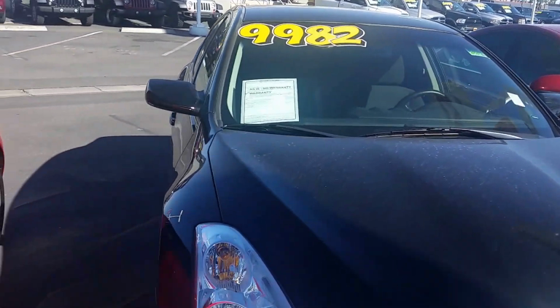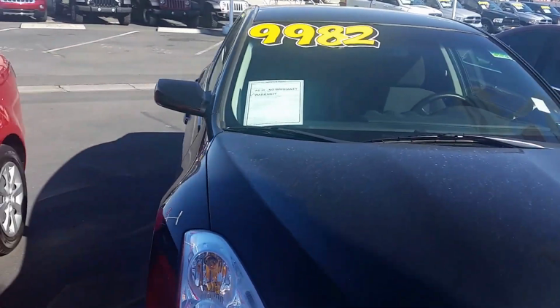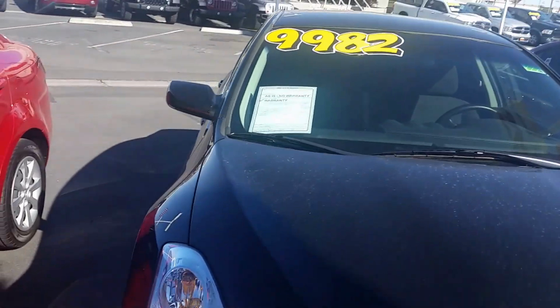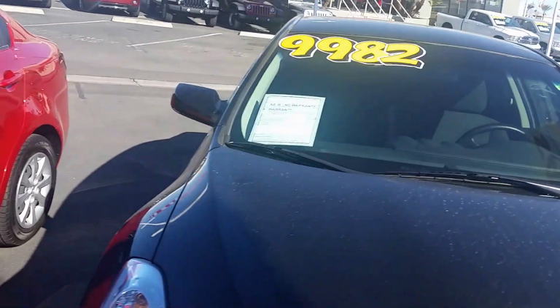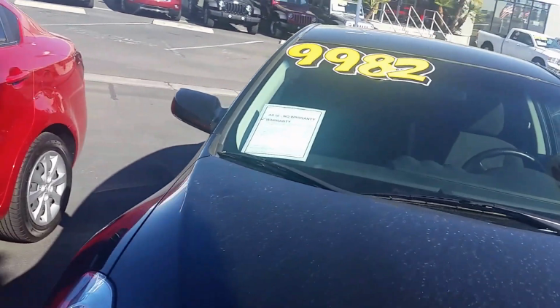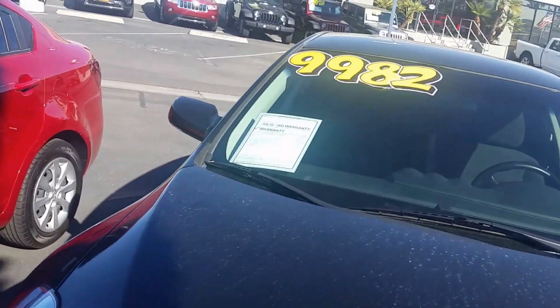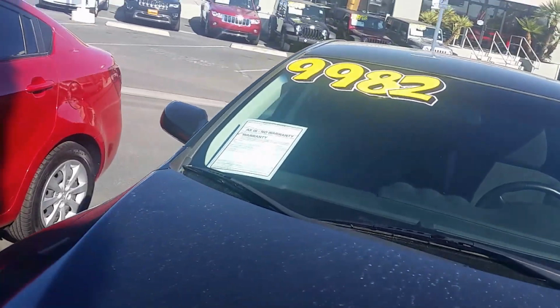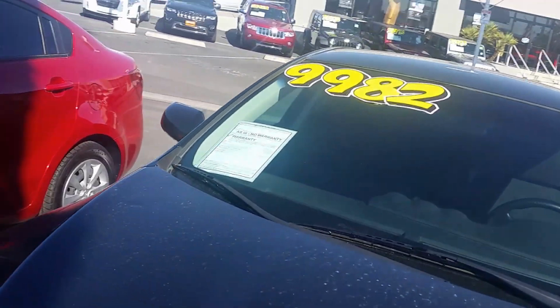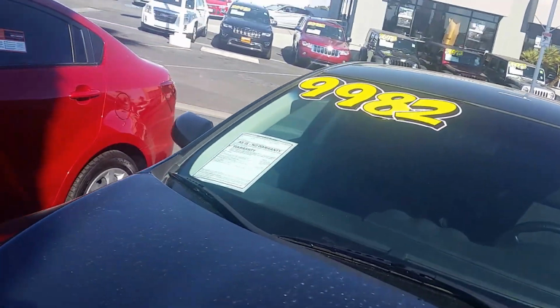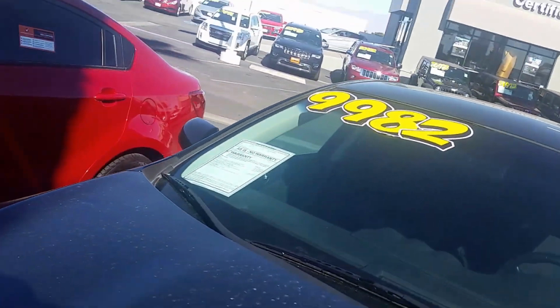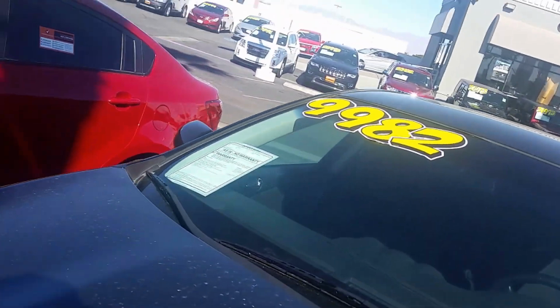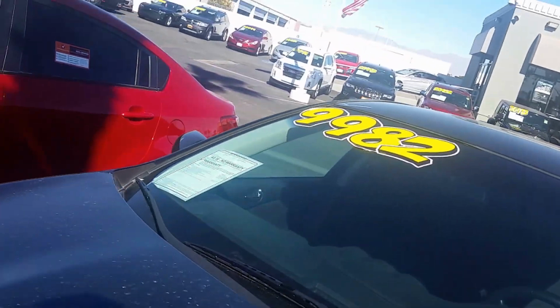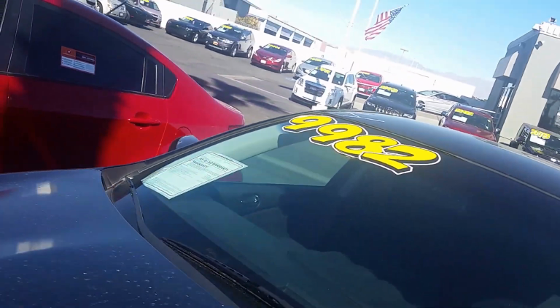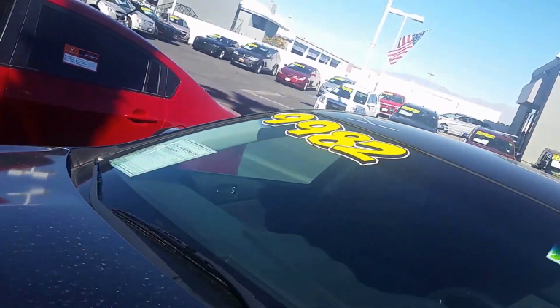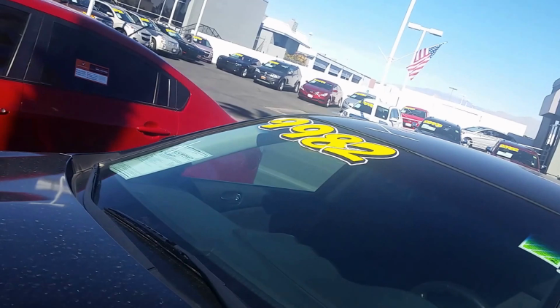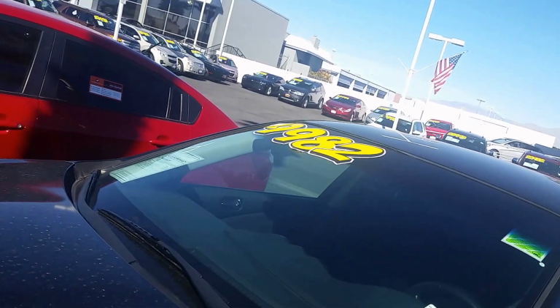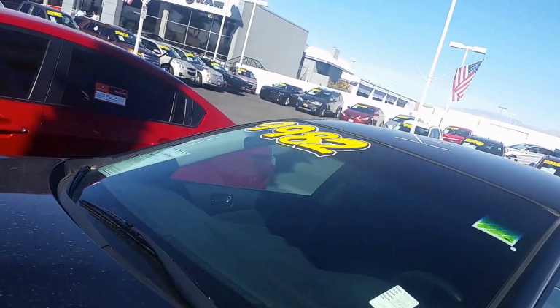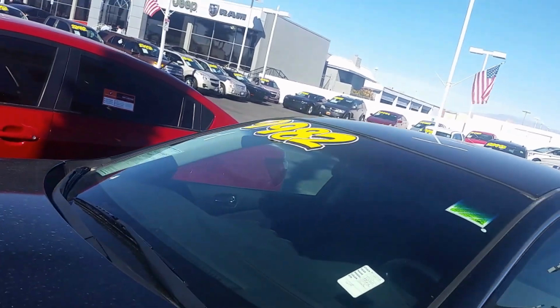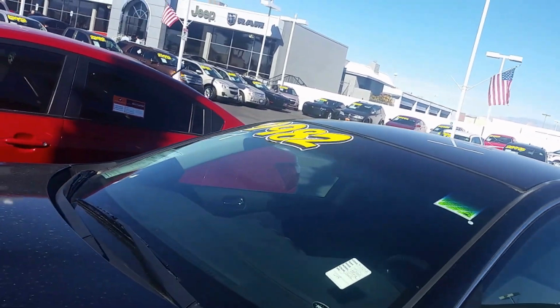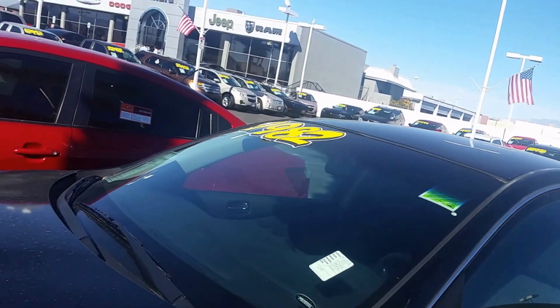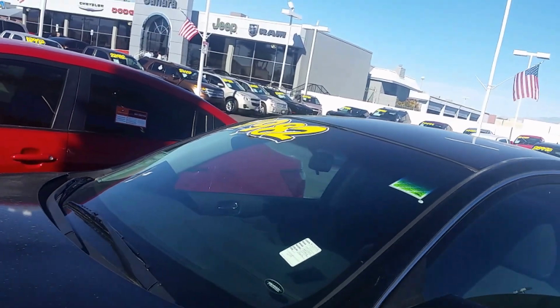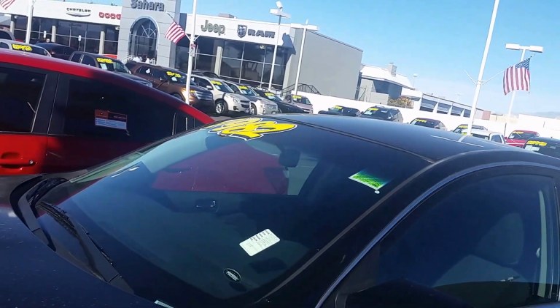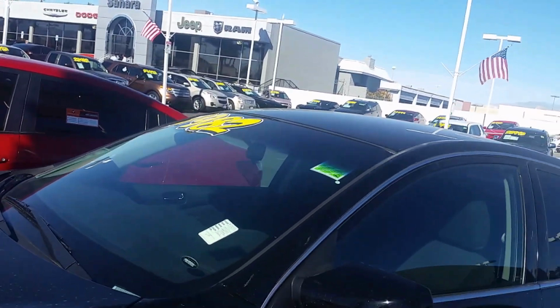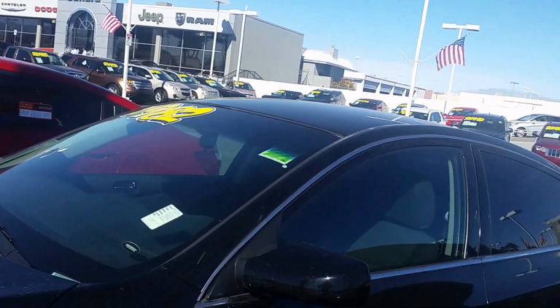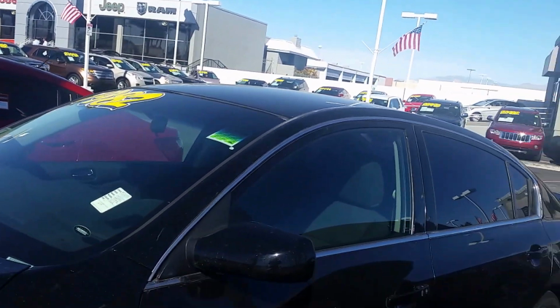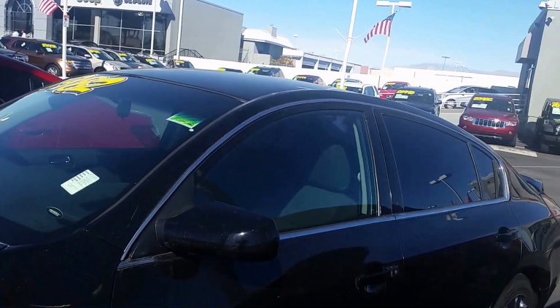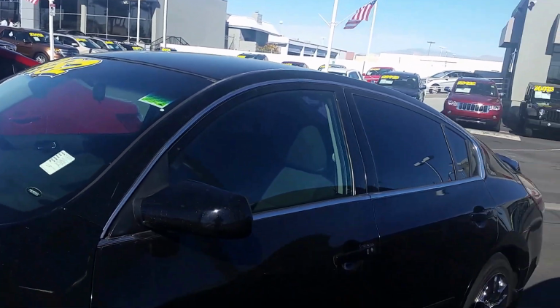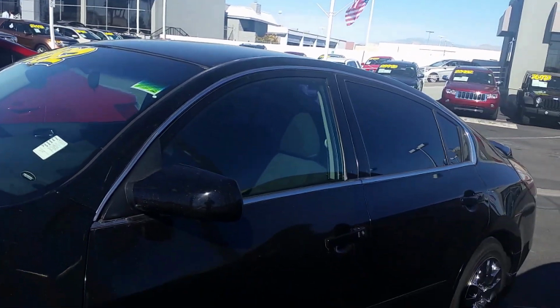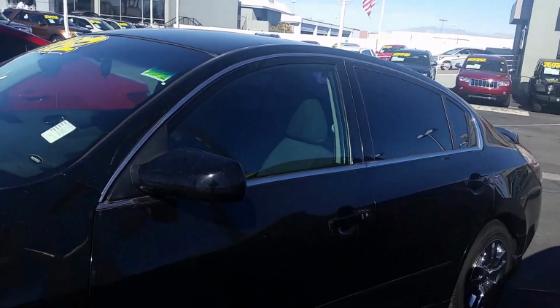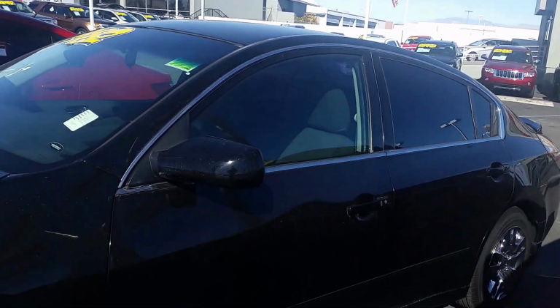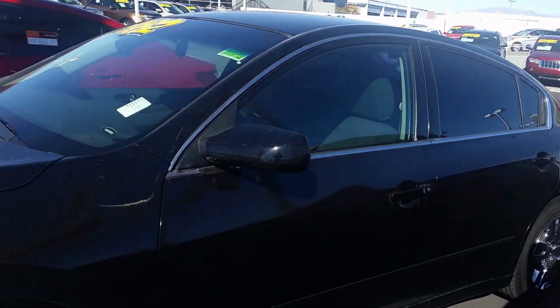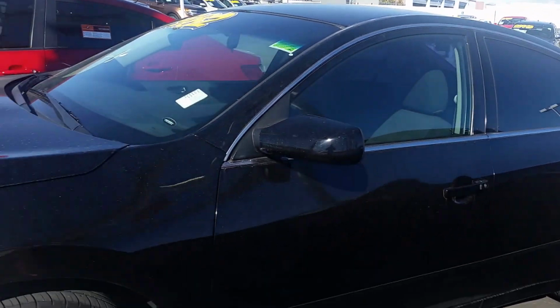The nice thing is it does have a warranty on it, up to 100,000 miles or two years, whichever comes first.